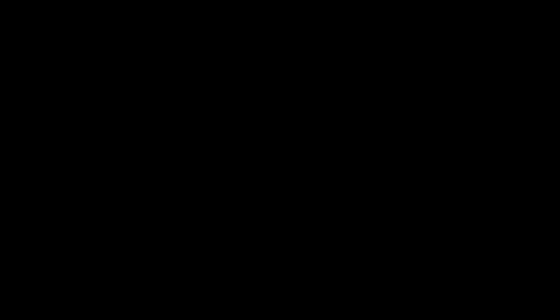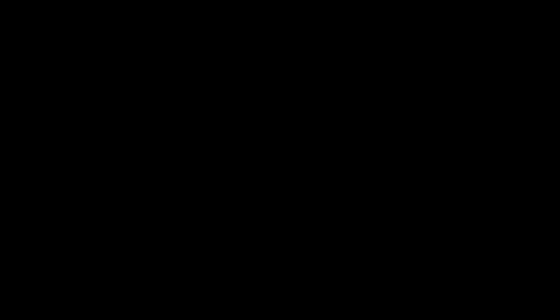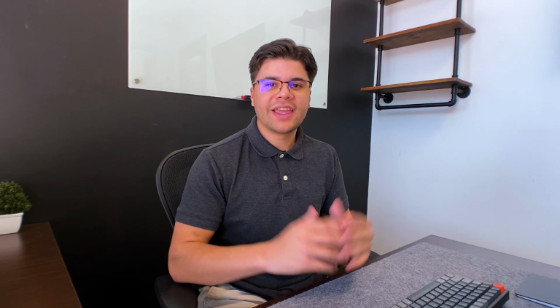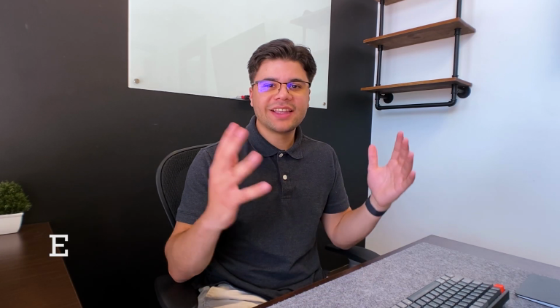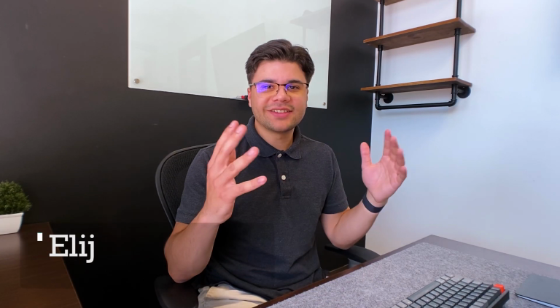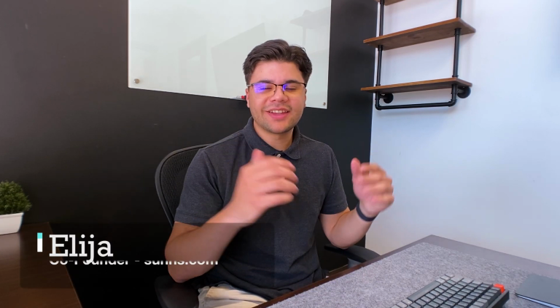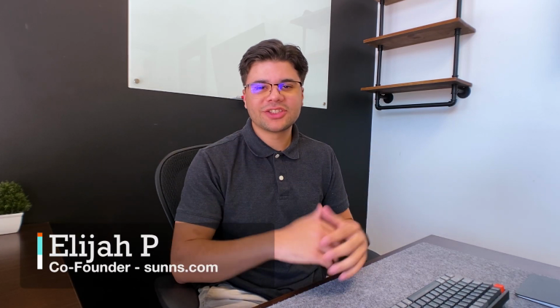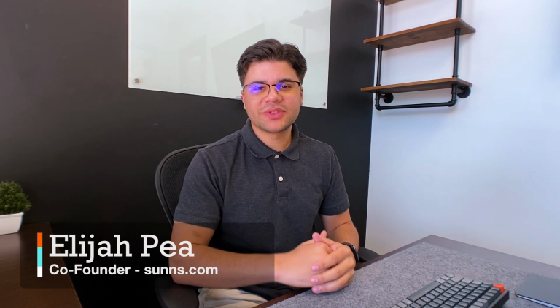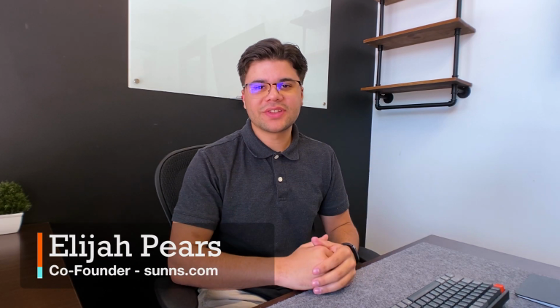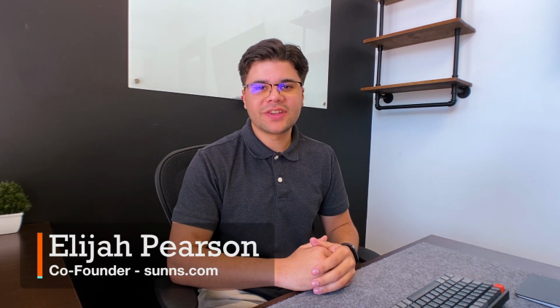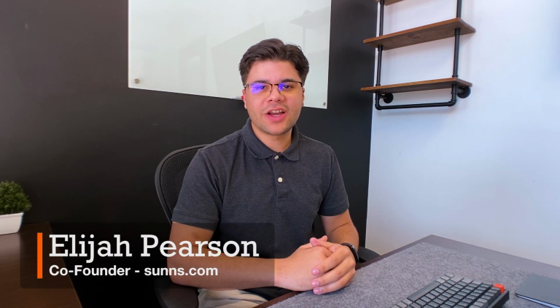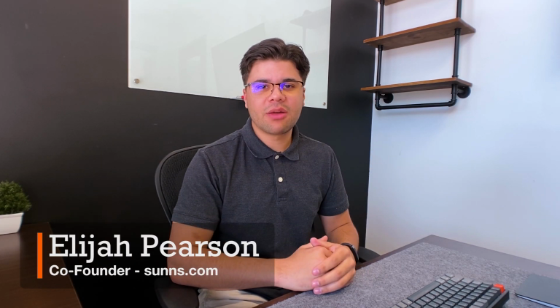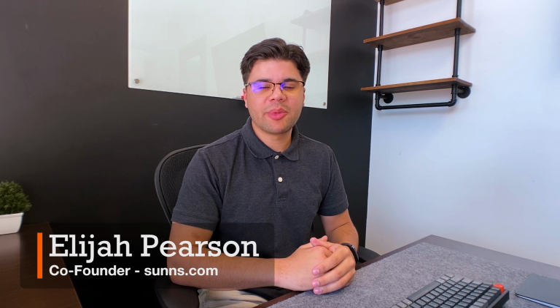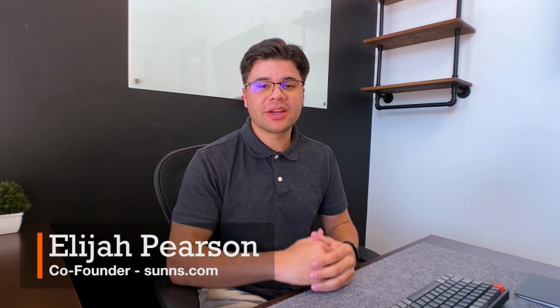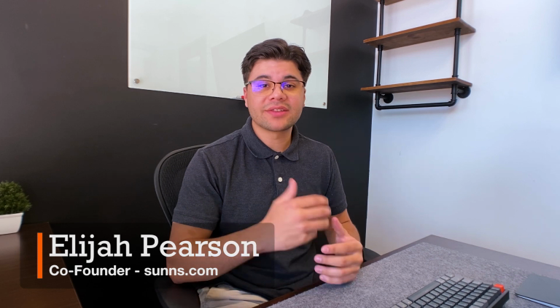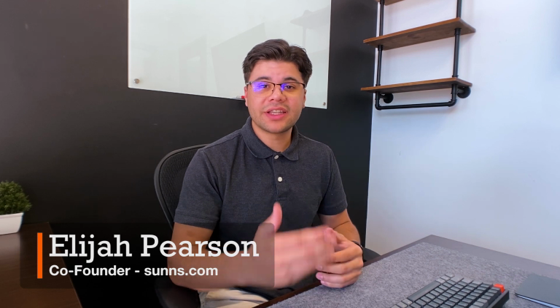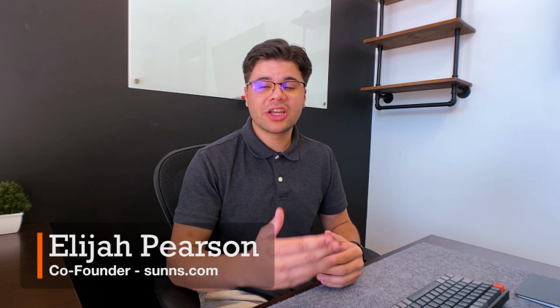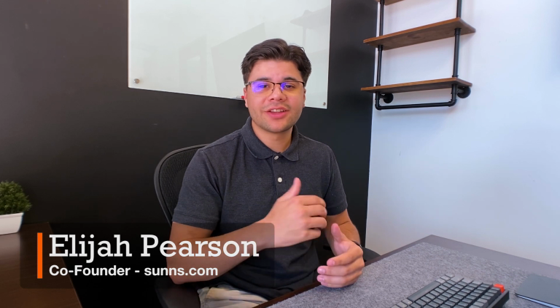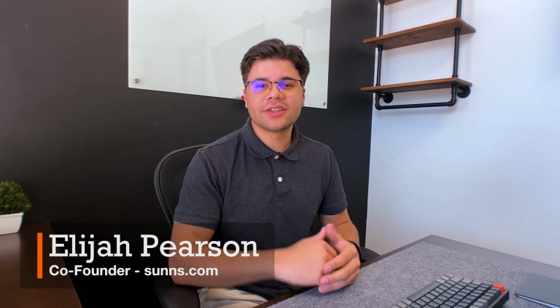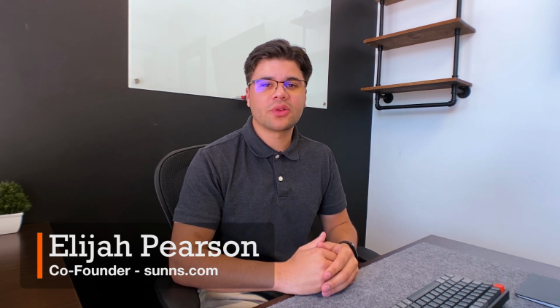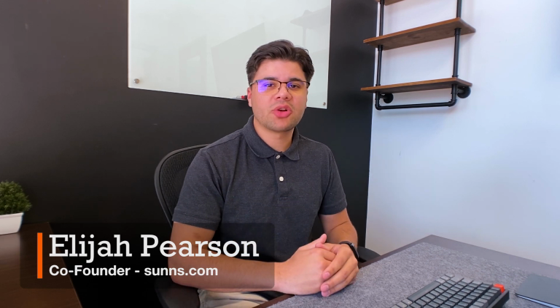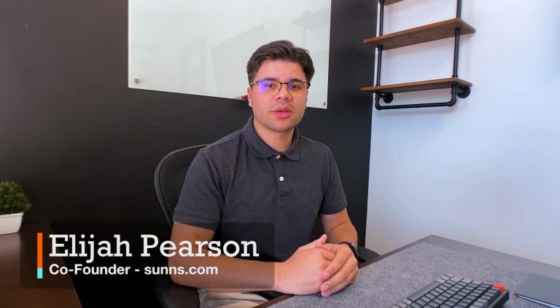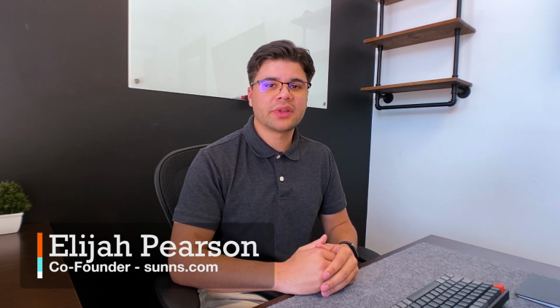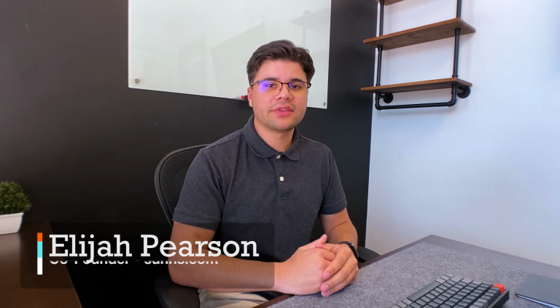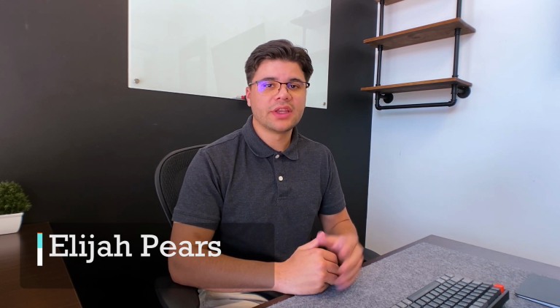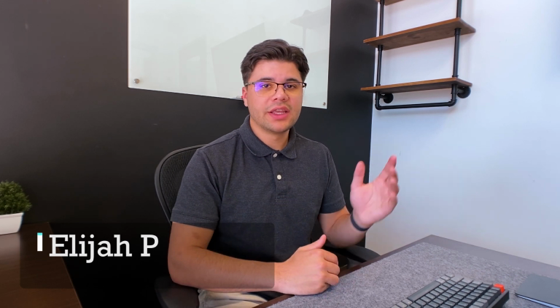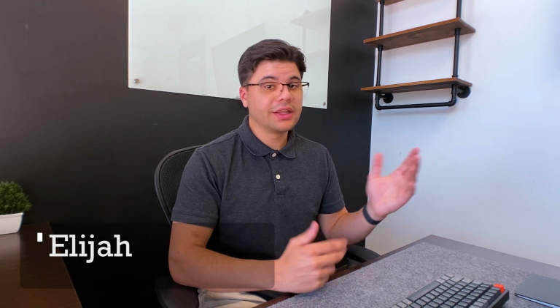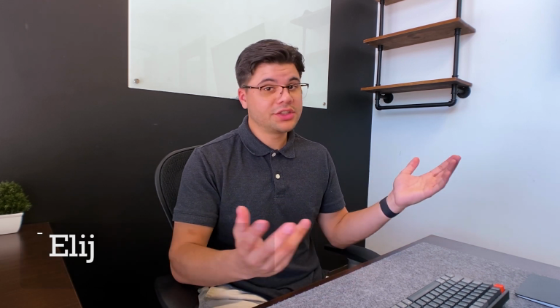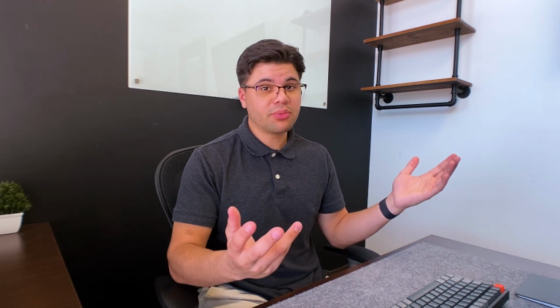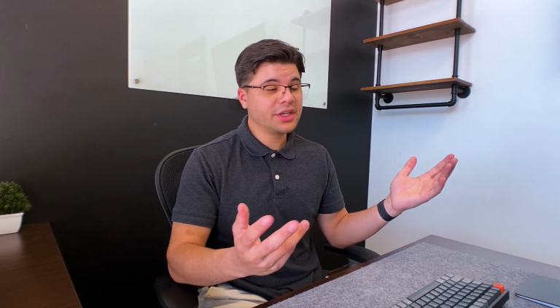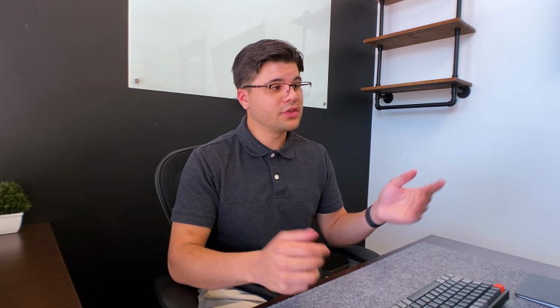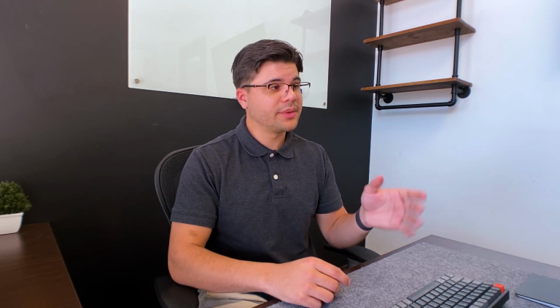Hey, it's Elijah with Suns.com, America's leading online solar marketplace, and let's jump right into it.